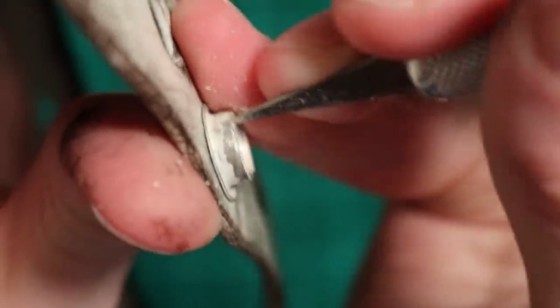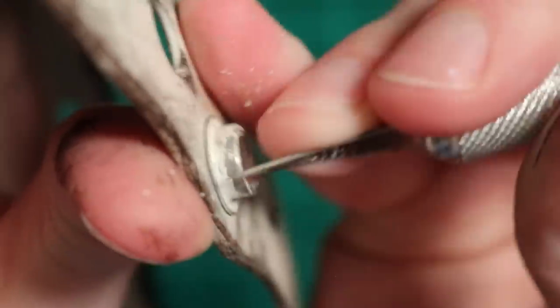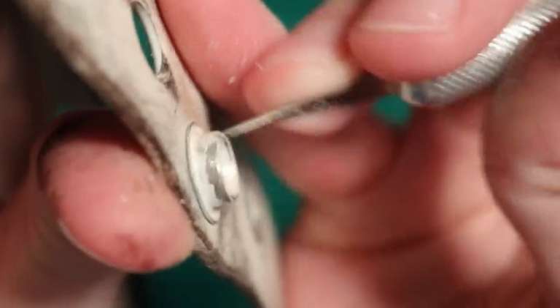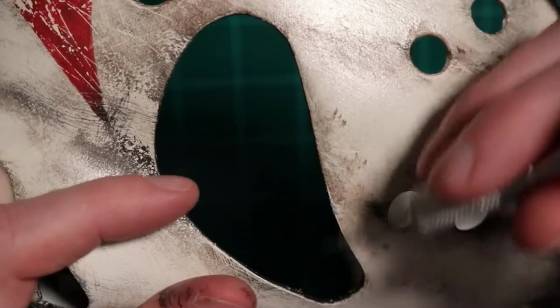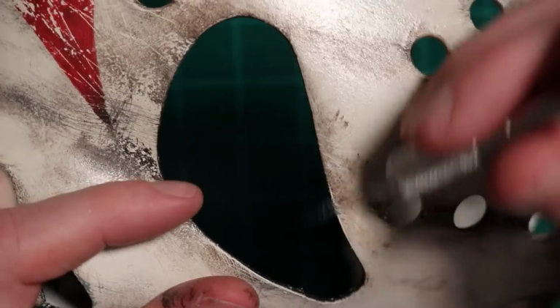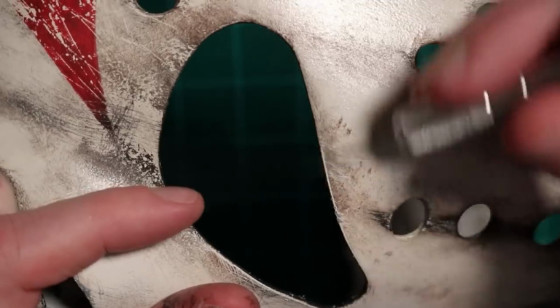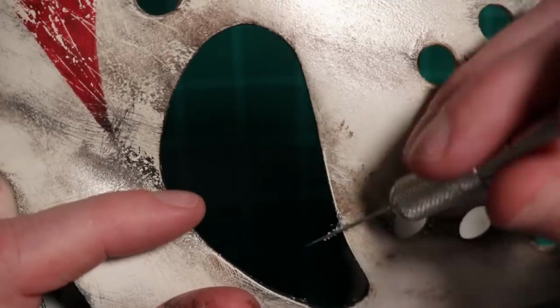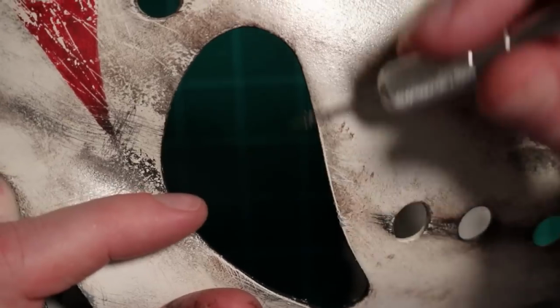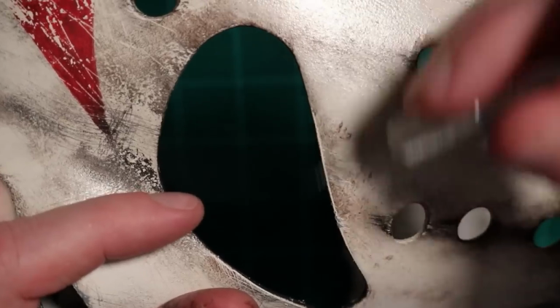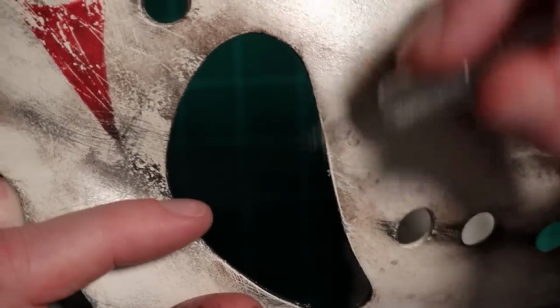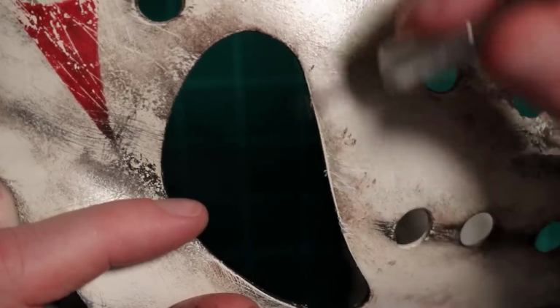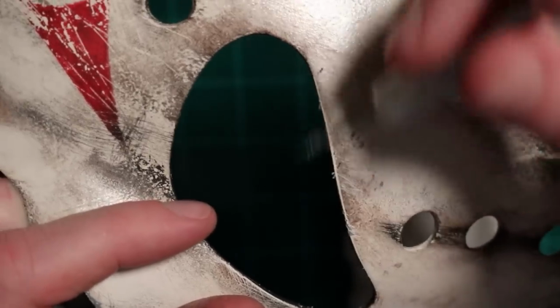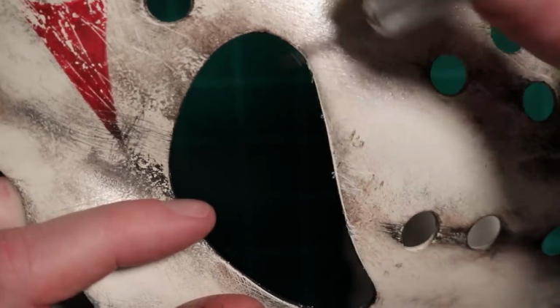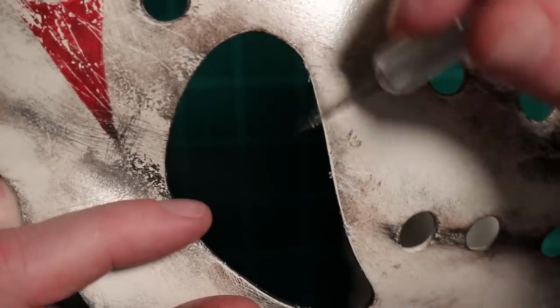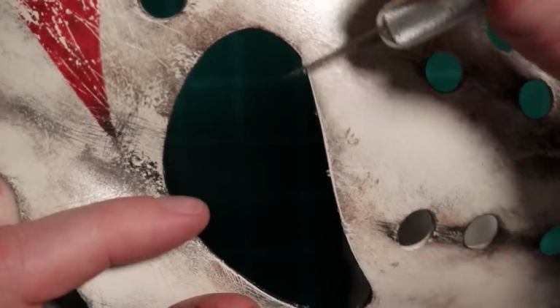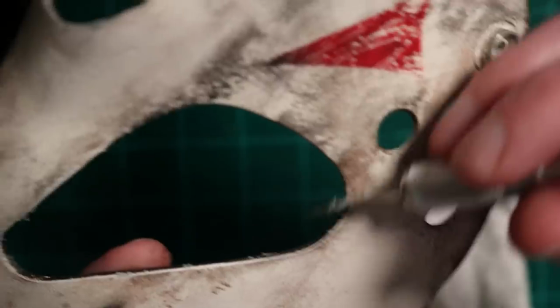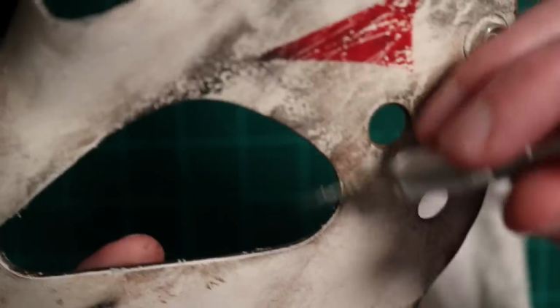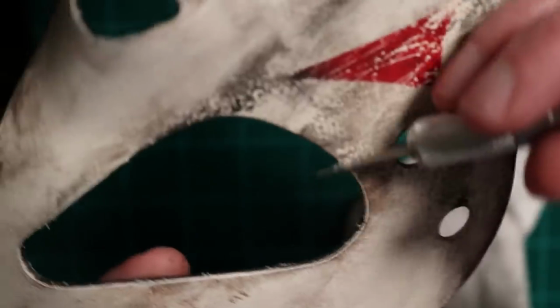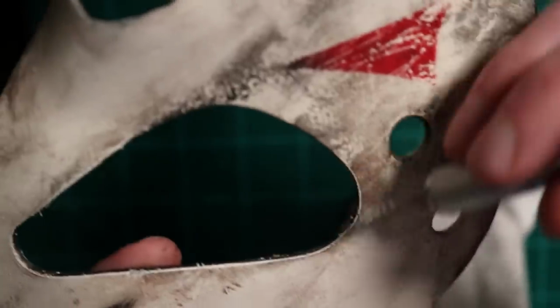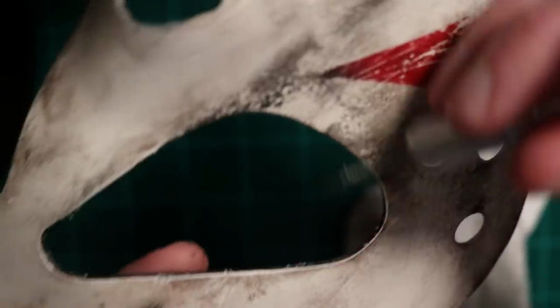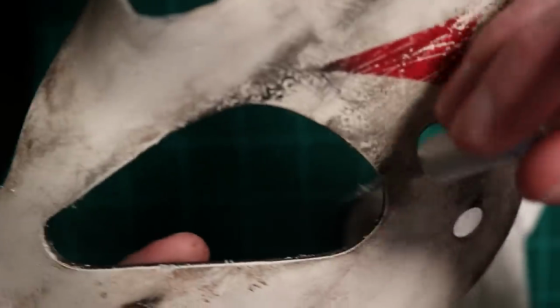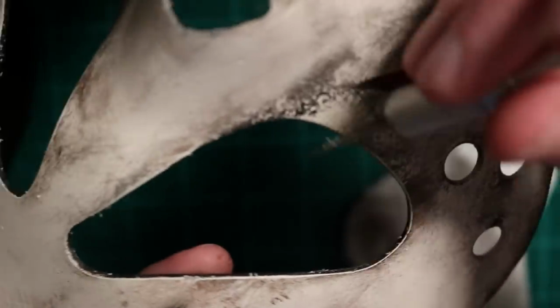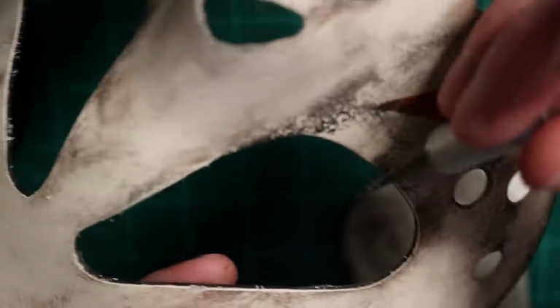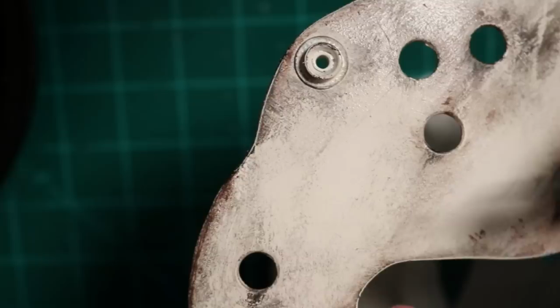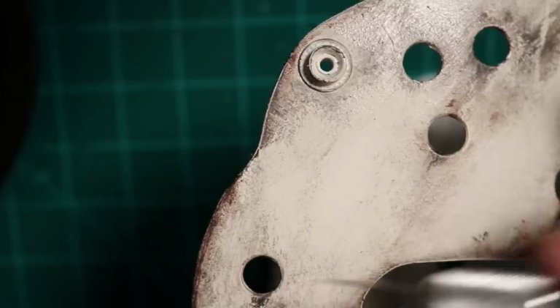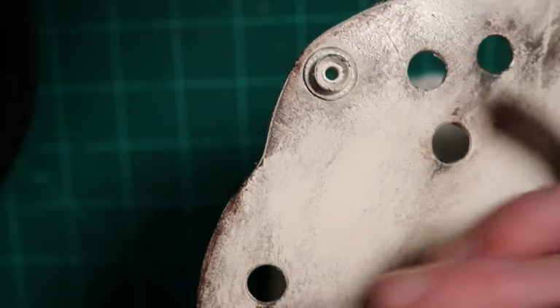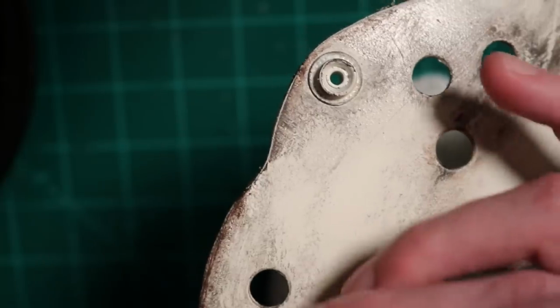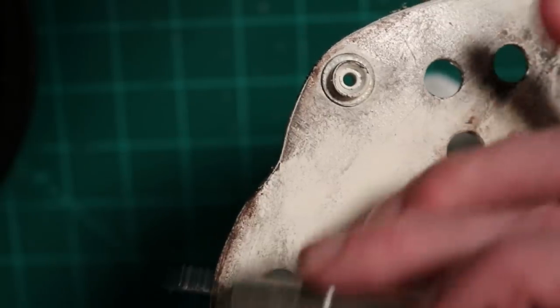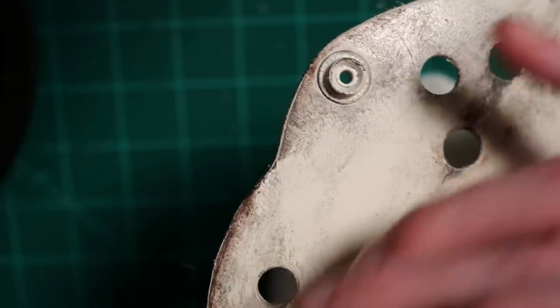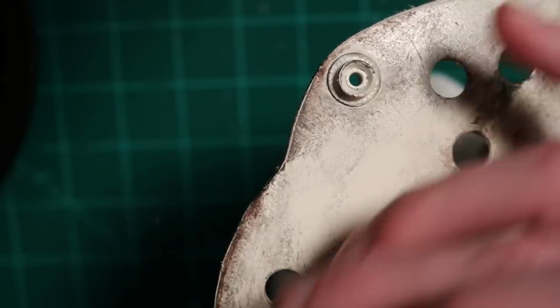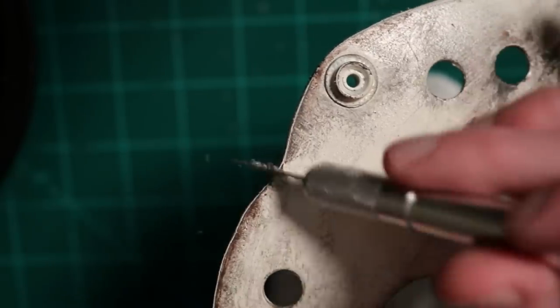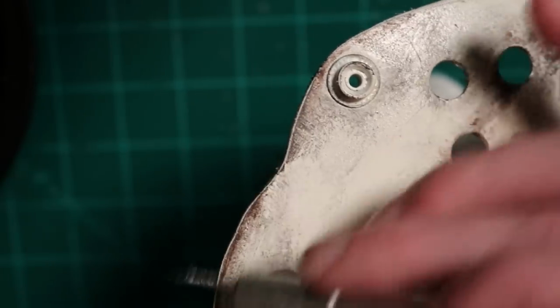One last thing I'm doing is giving the edges just a slight highlight. If you just scrape around the very corner of the edges with the knife.